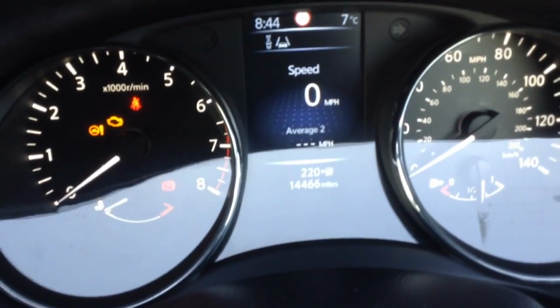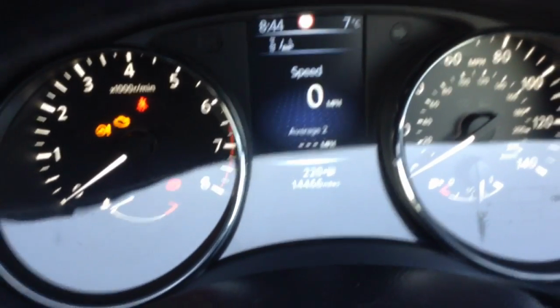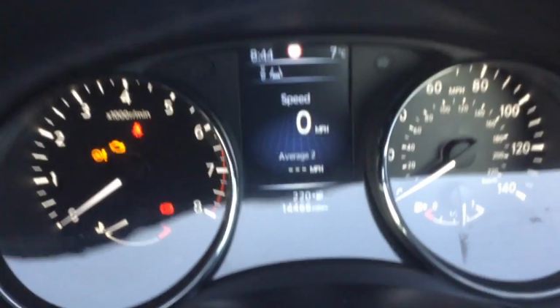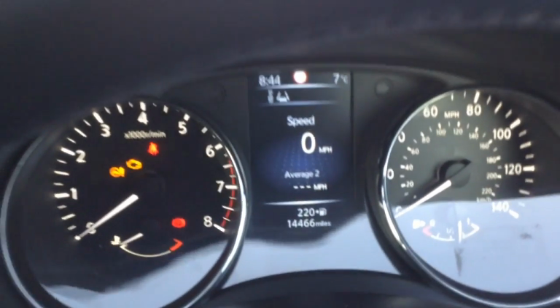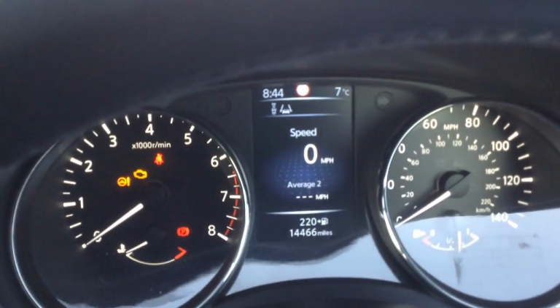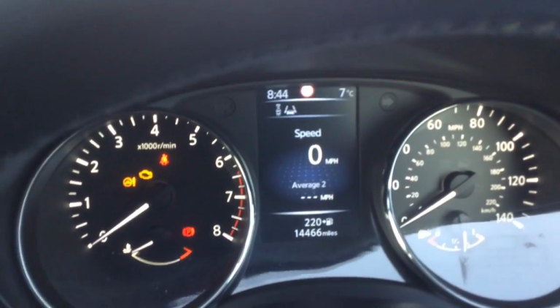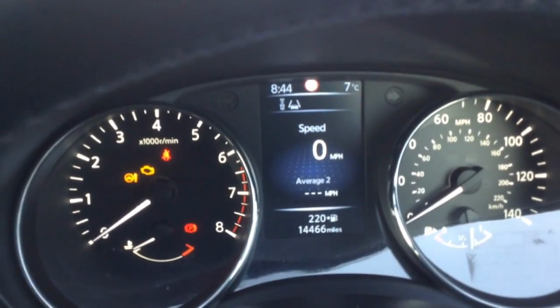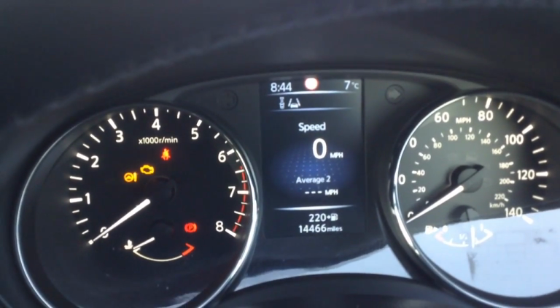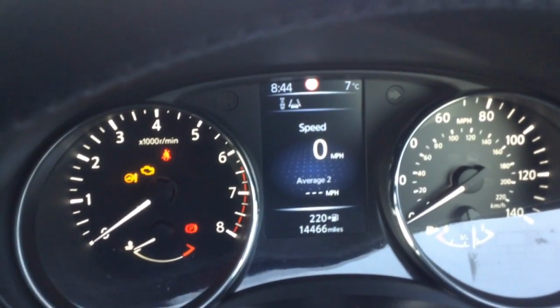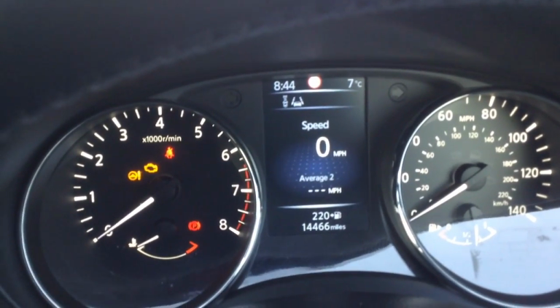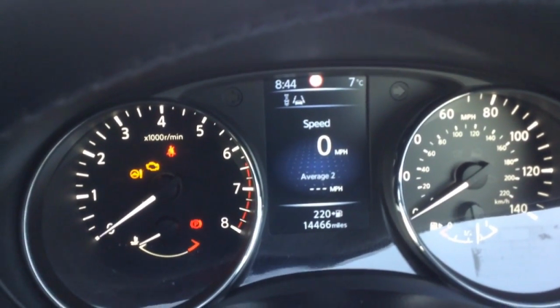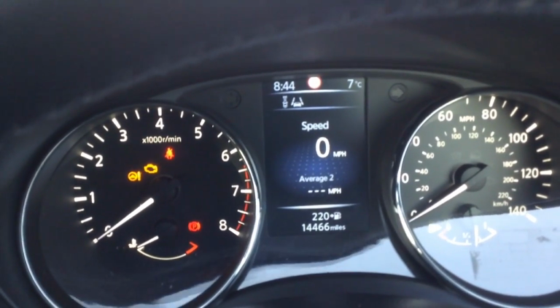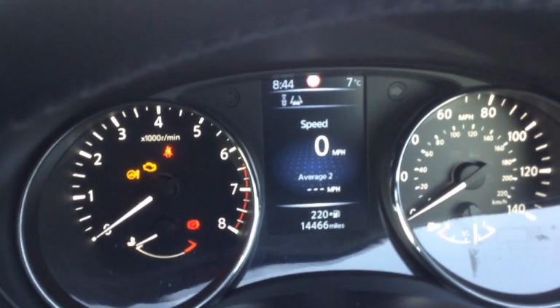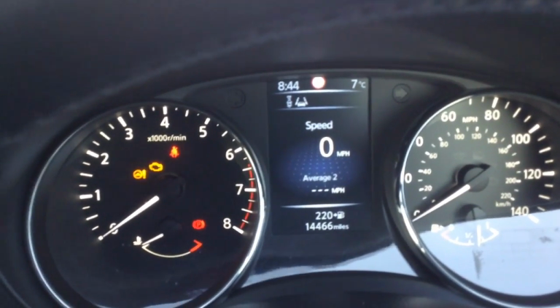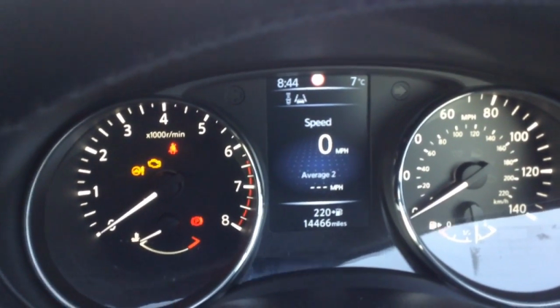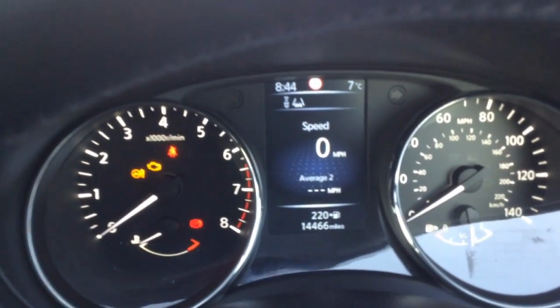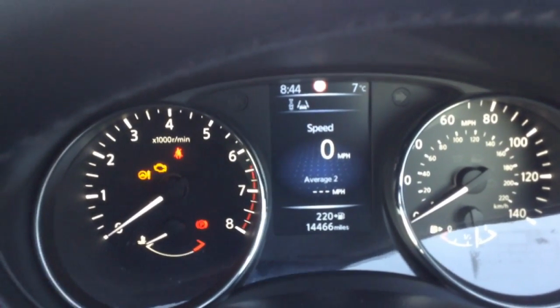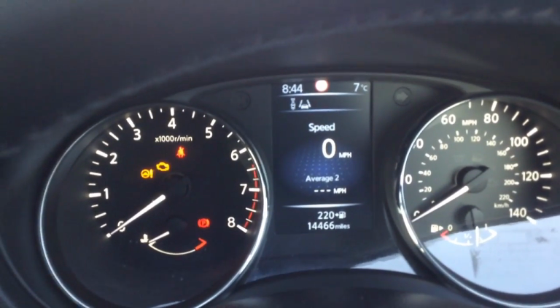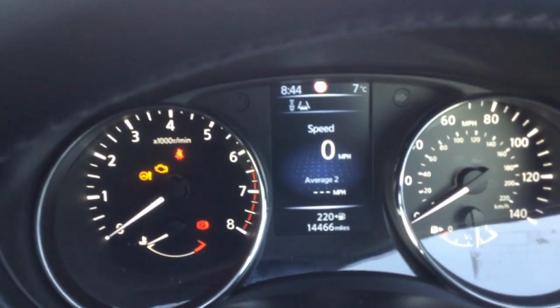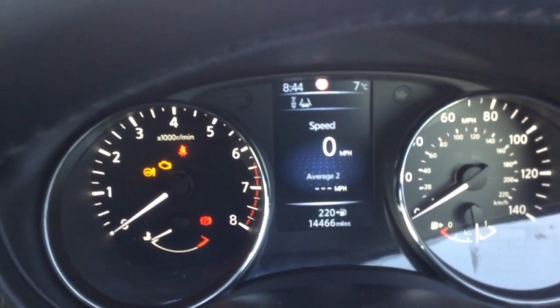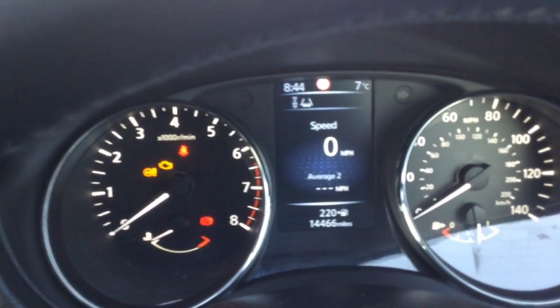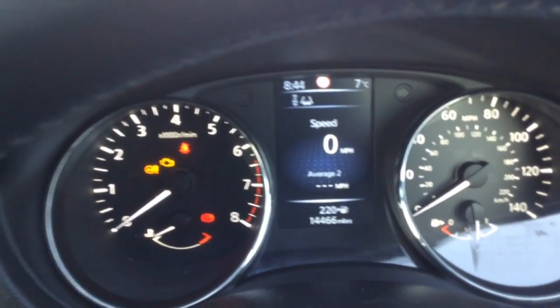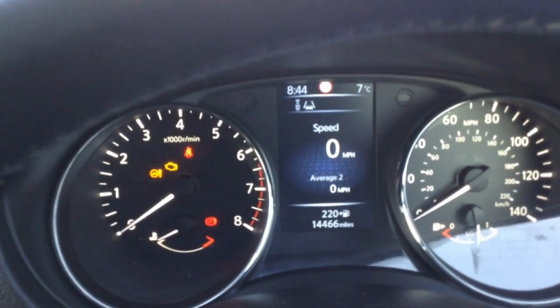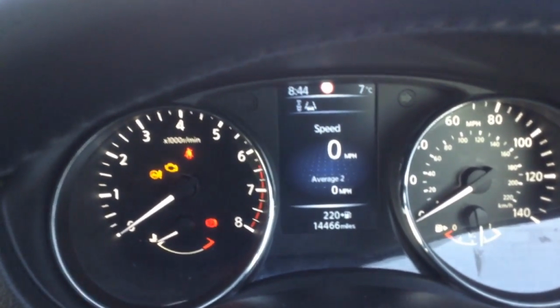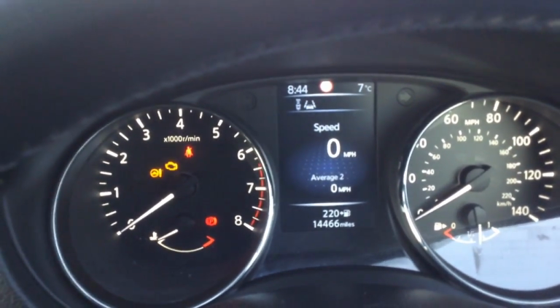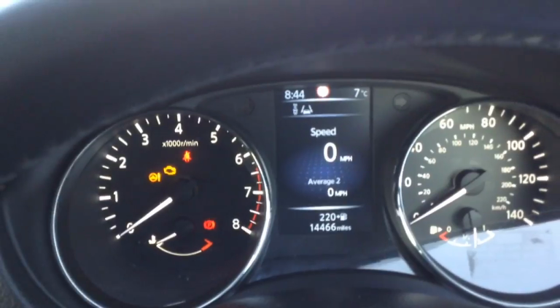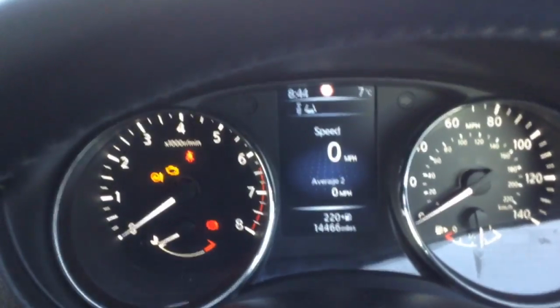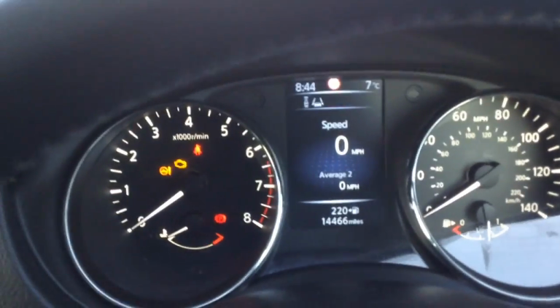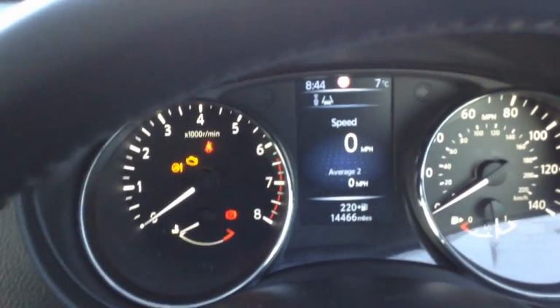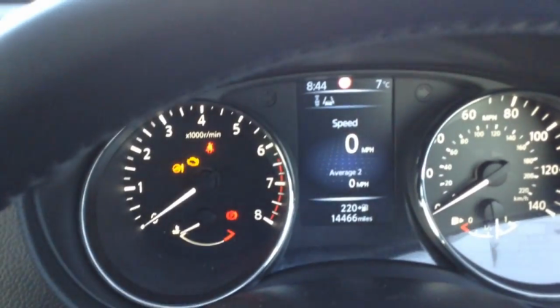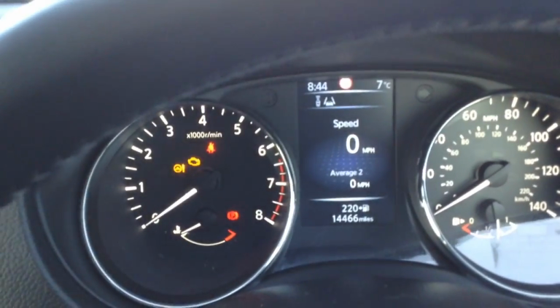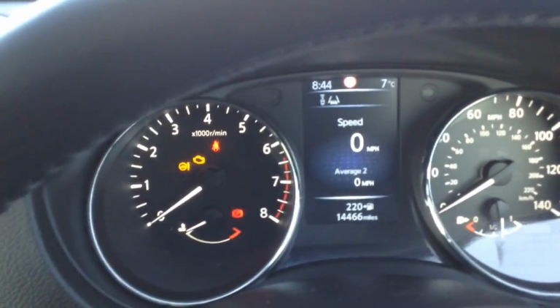As you can see this car has only done 14,466 miles, so really low mileage on the clock.